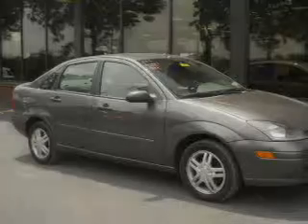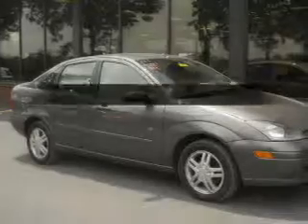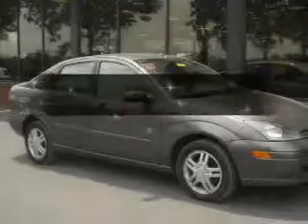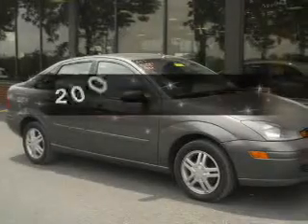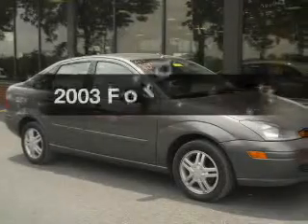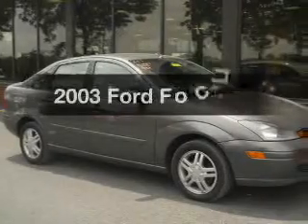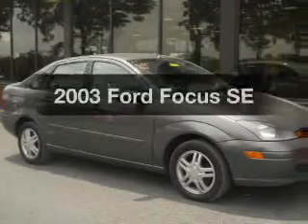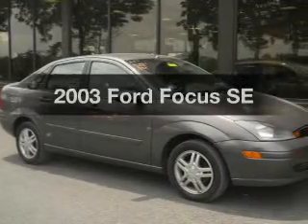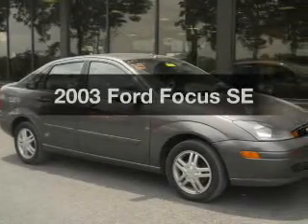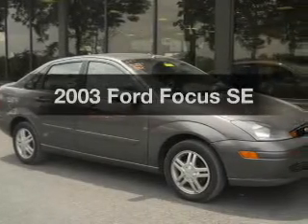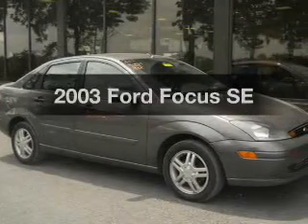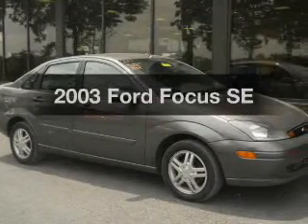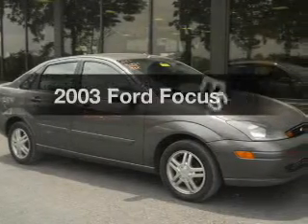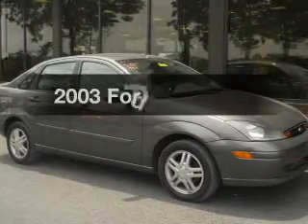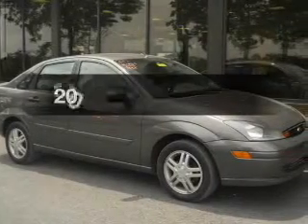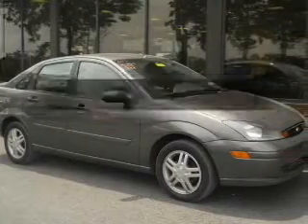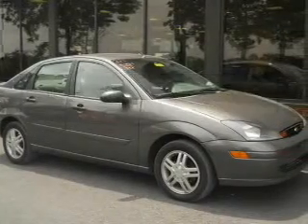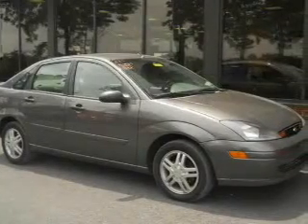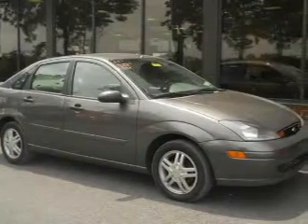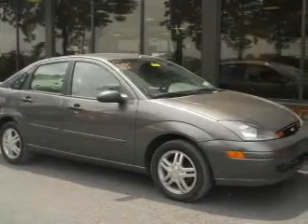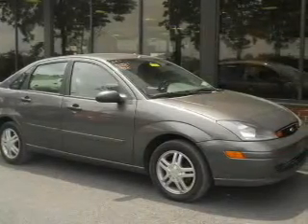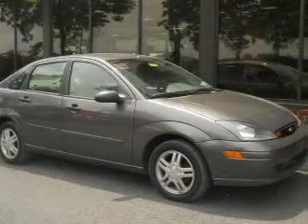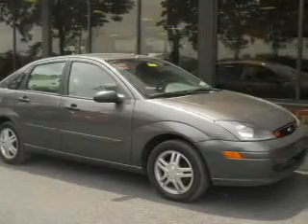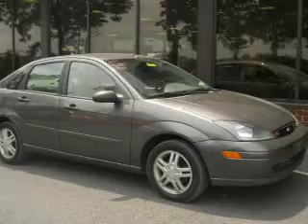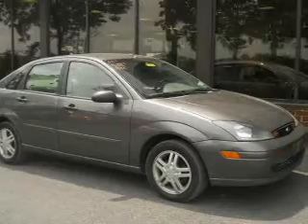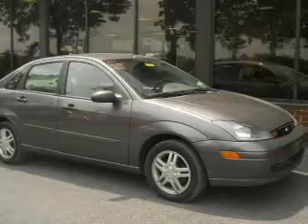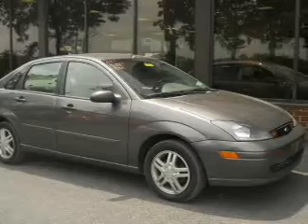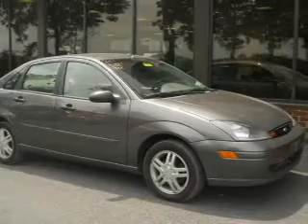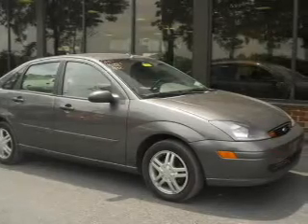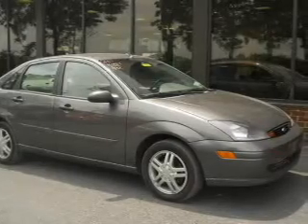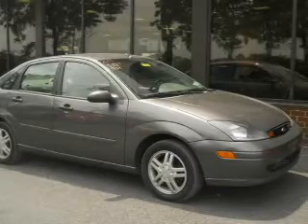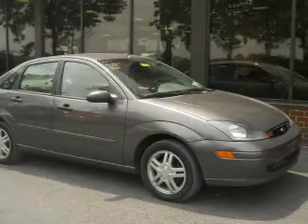Get noticed in this 2003 Ford Focus. Travel the roads in style and comfort in this great vehicle.